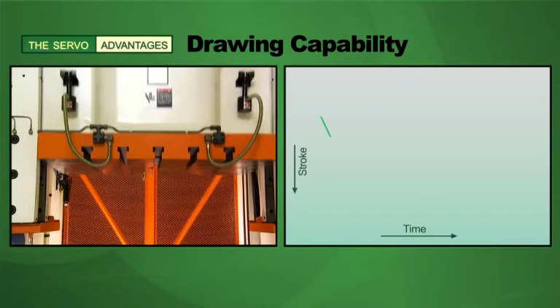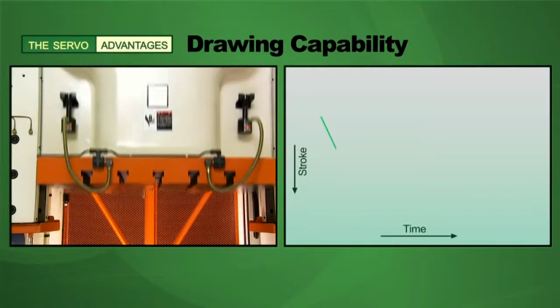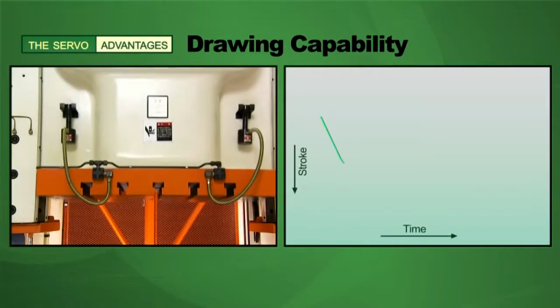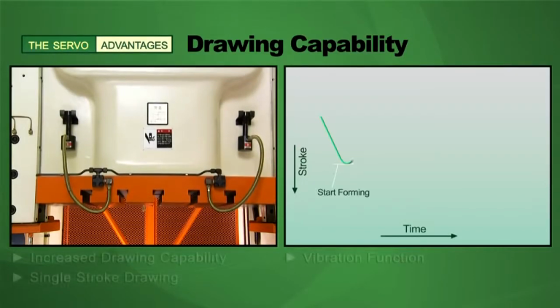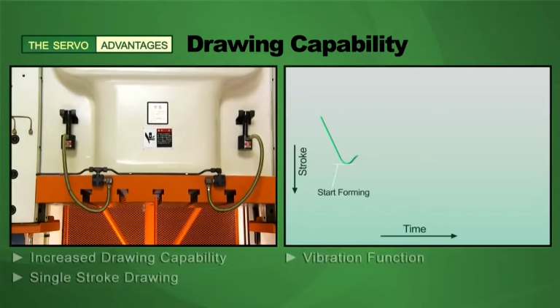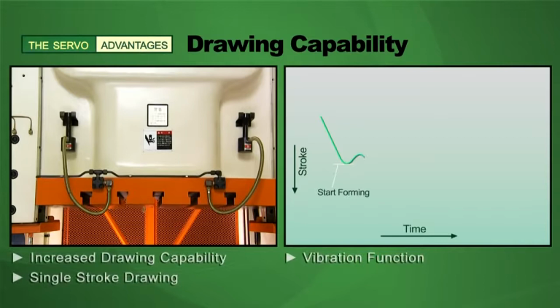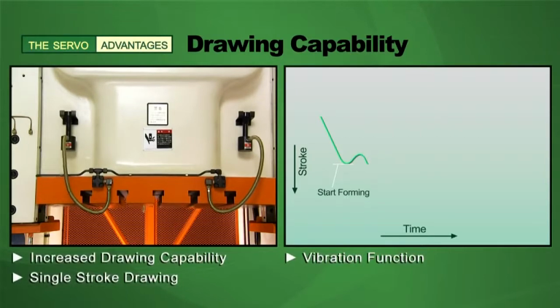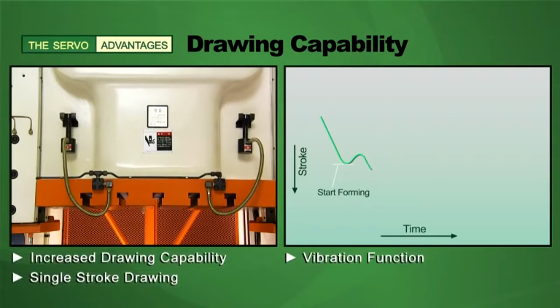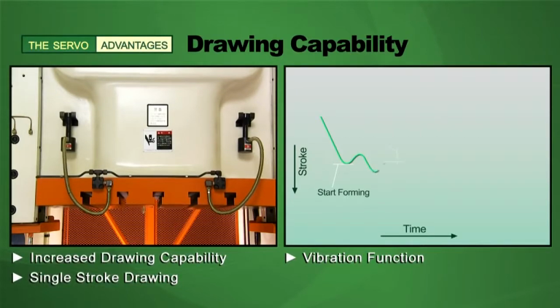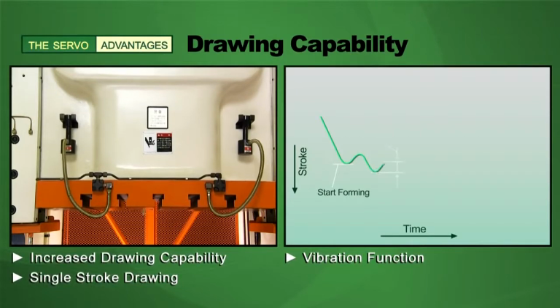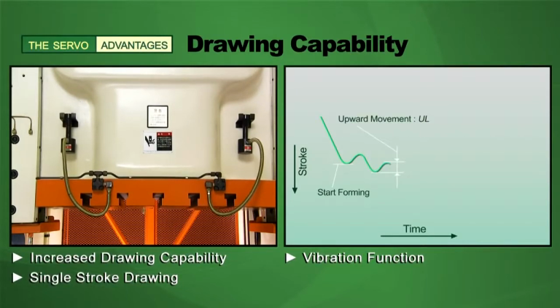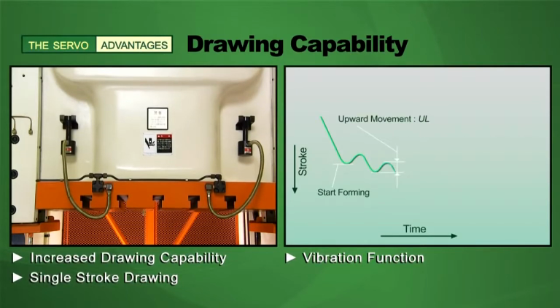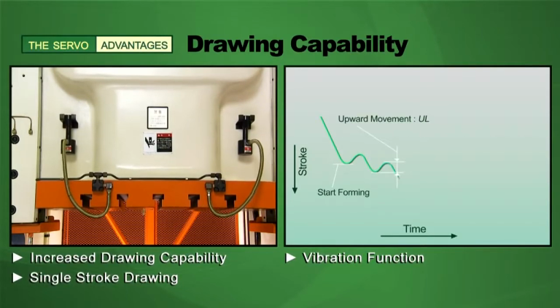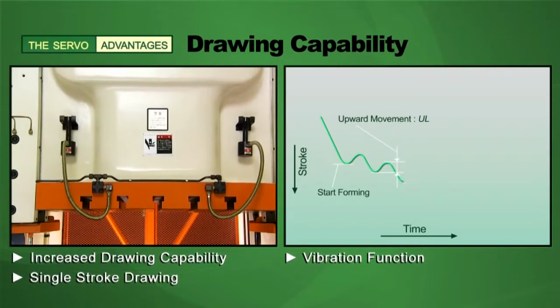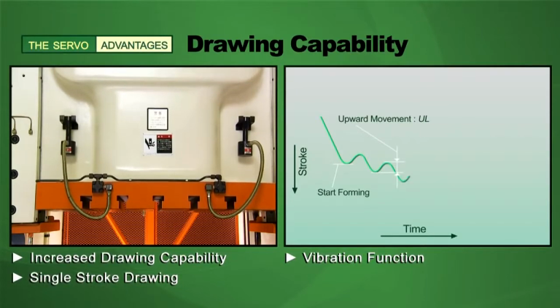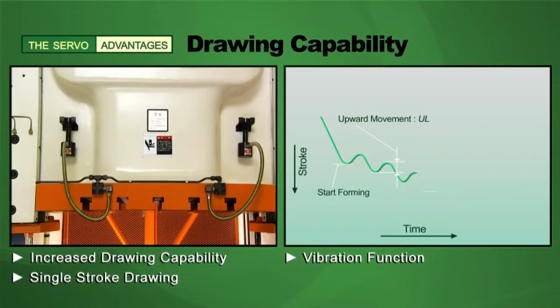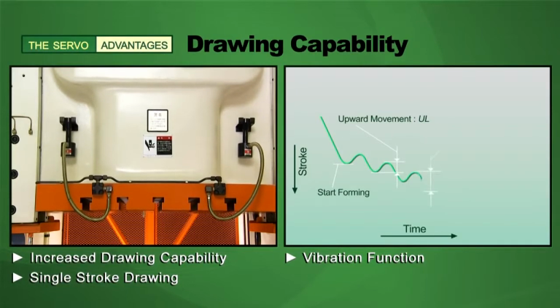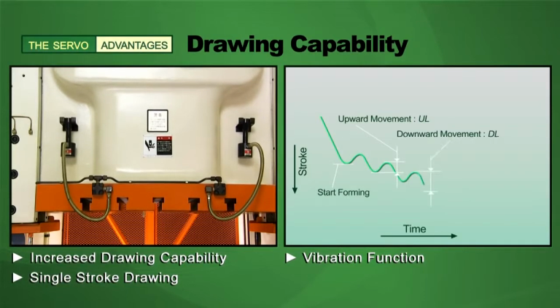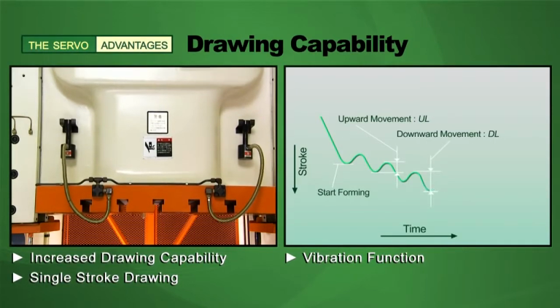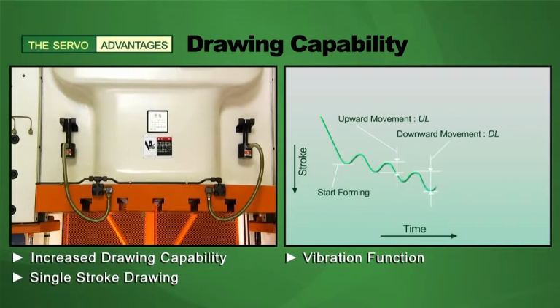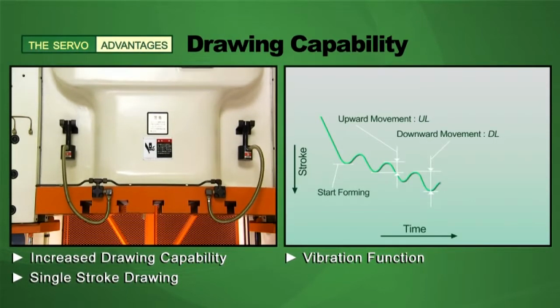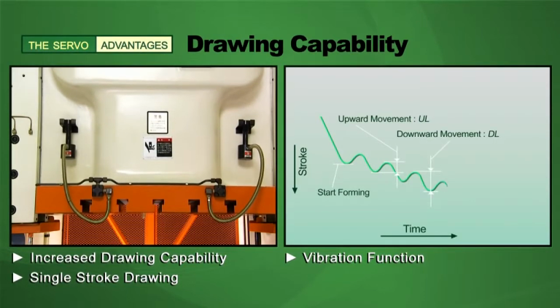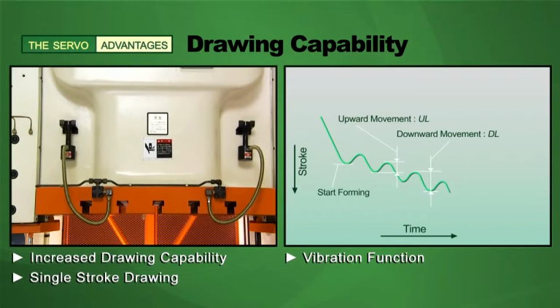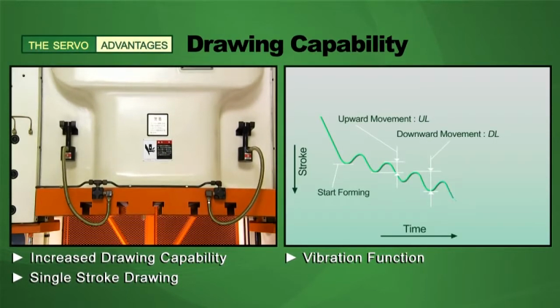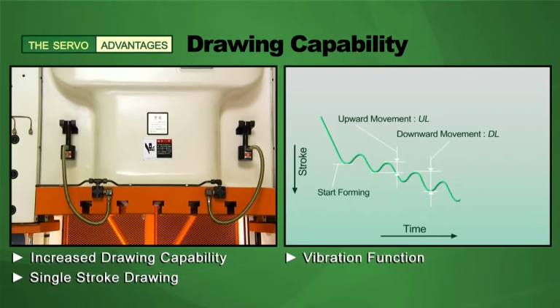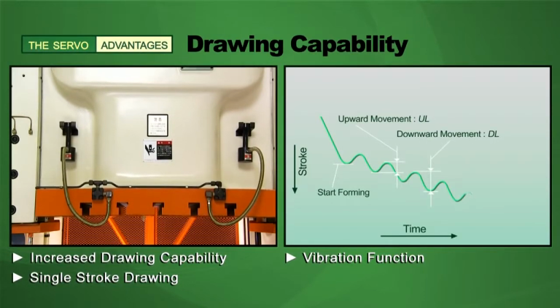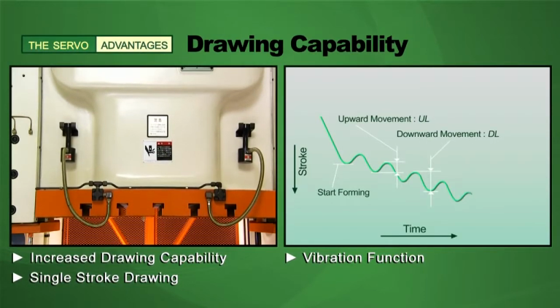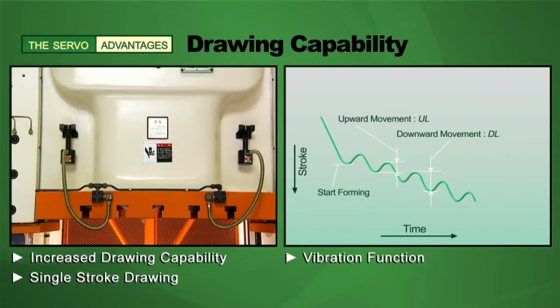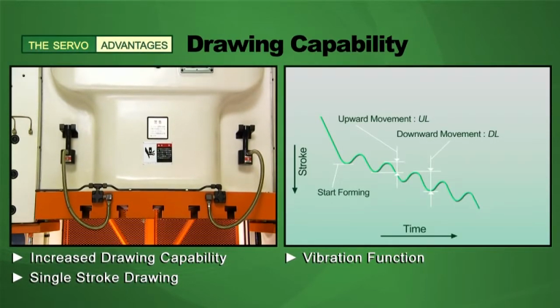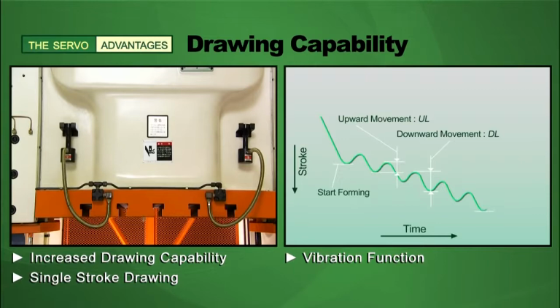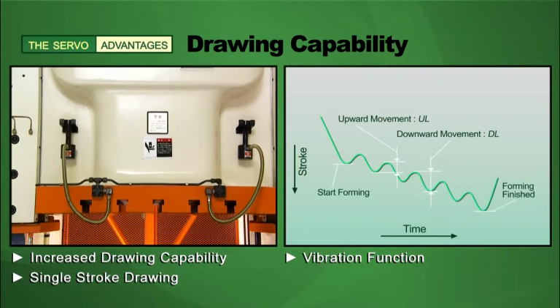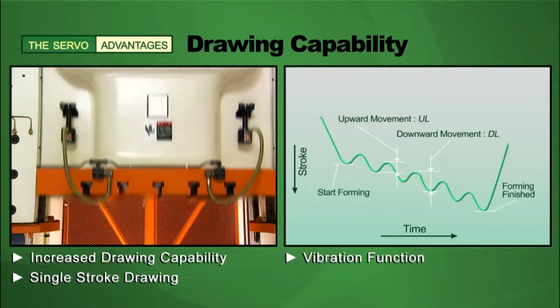With the servo drive, you can use the vibration function to deliver increased drawing capability in a single stroke.